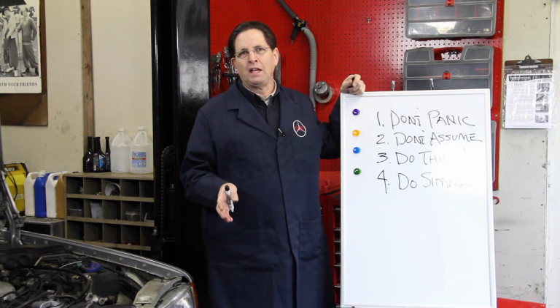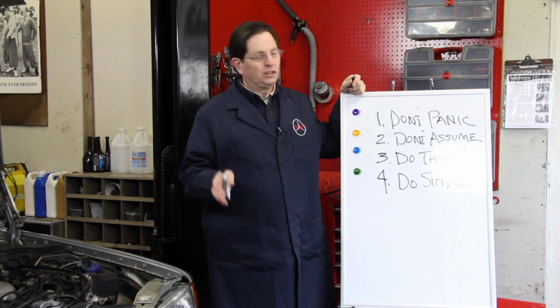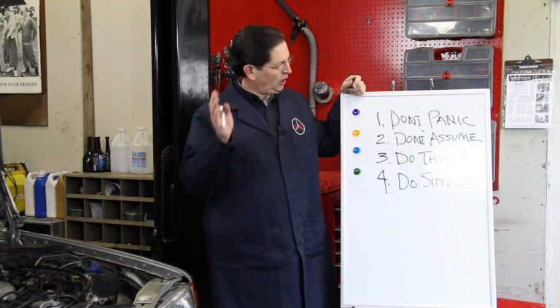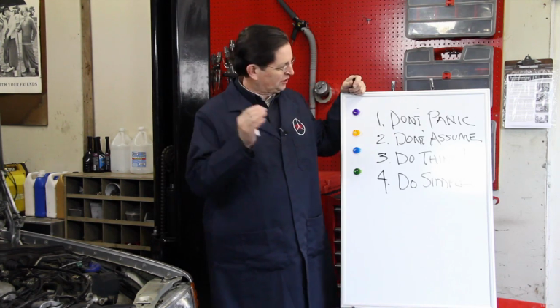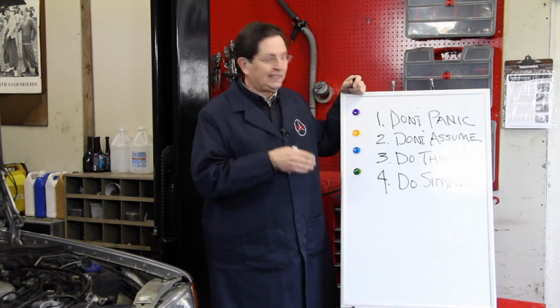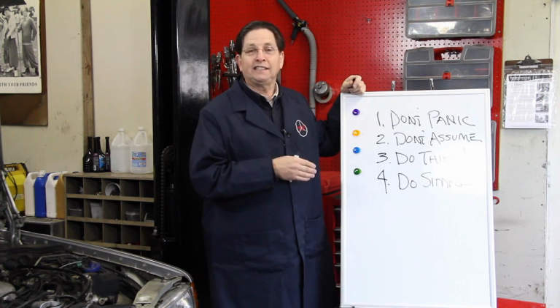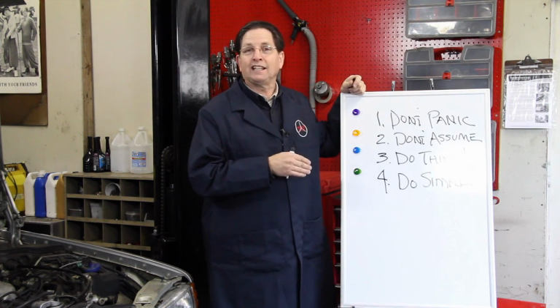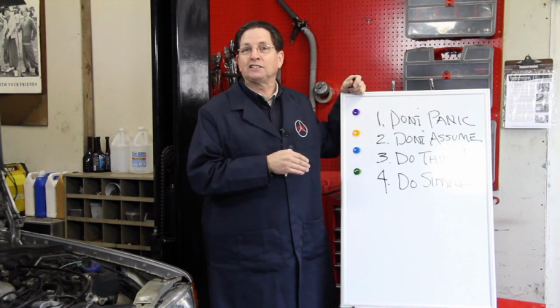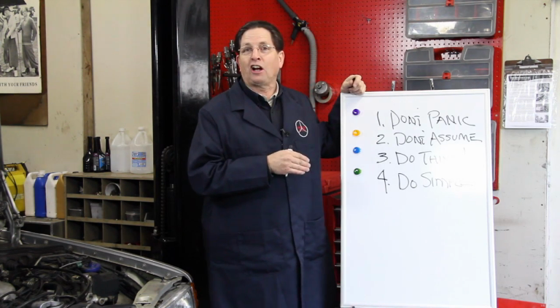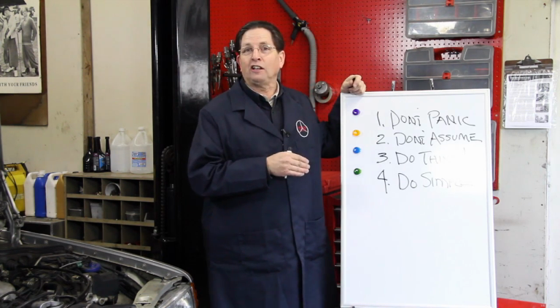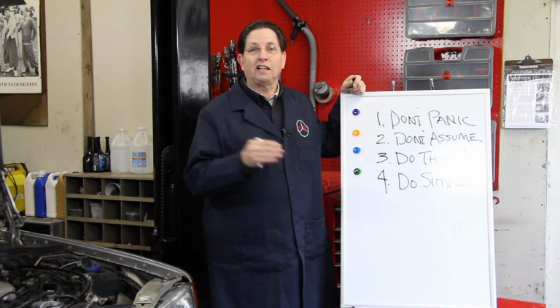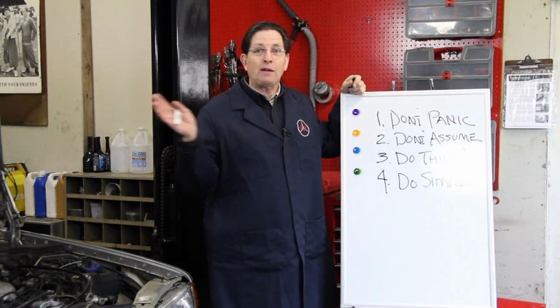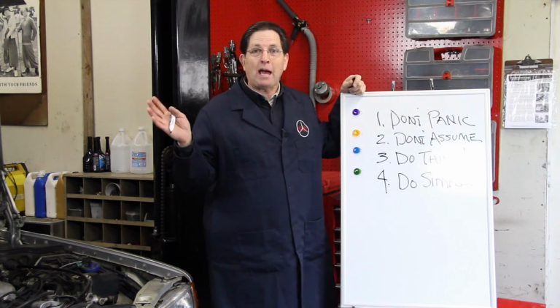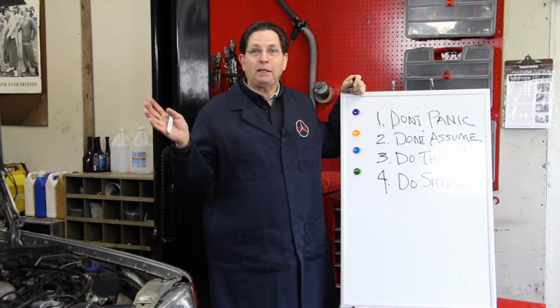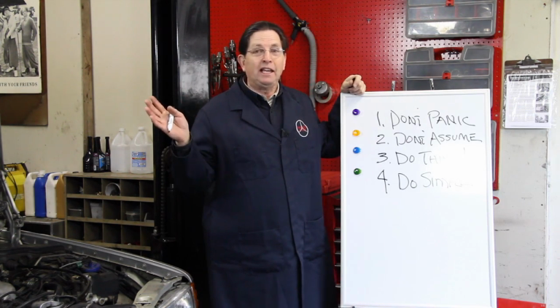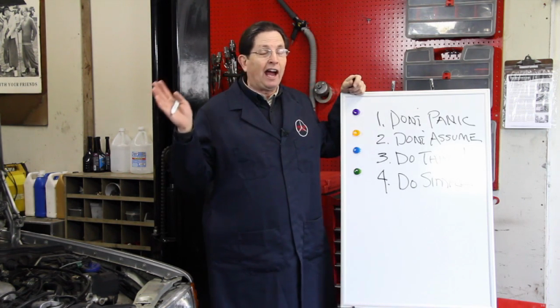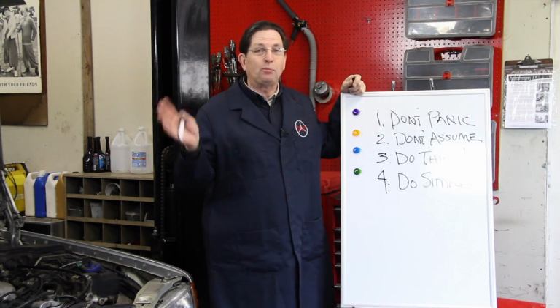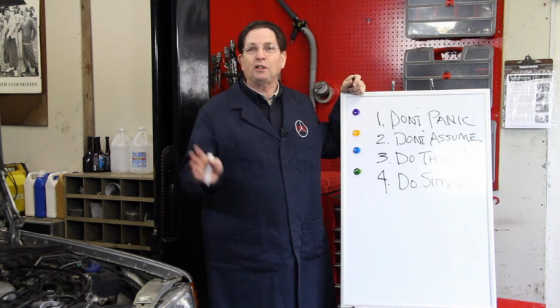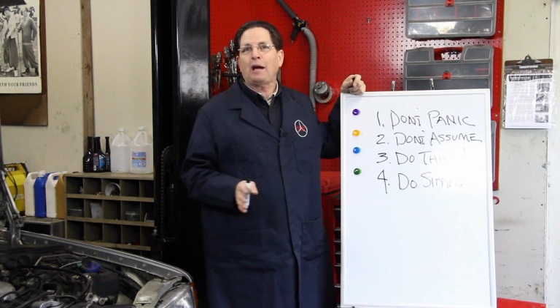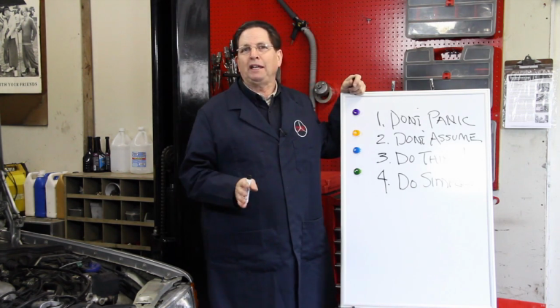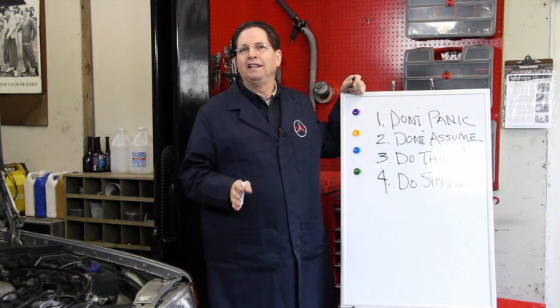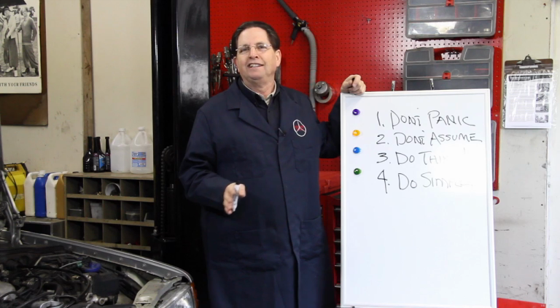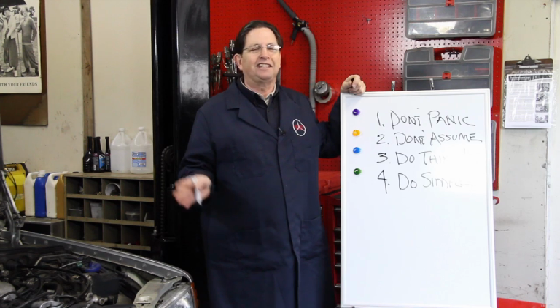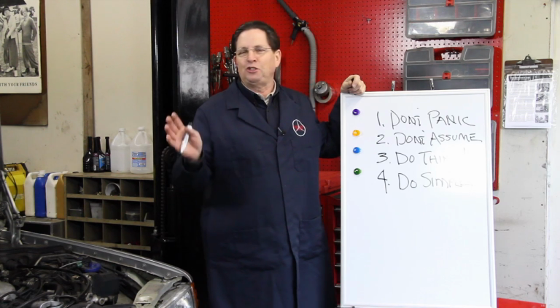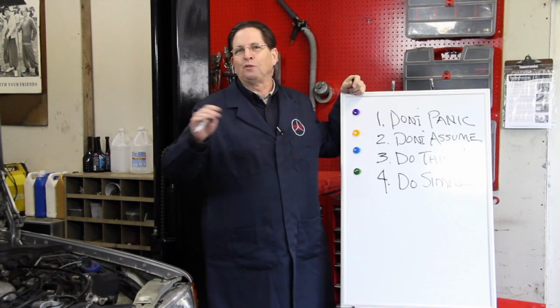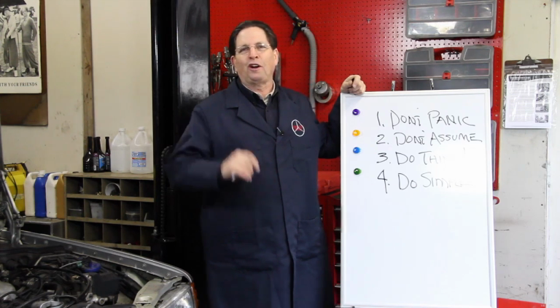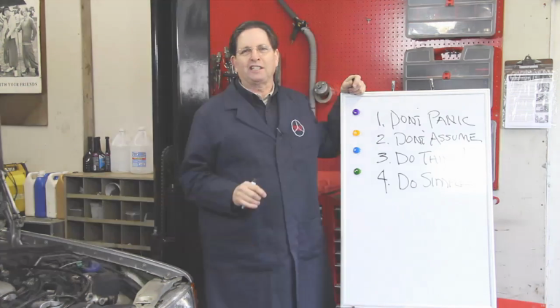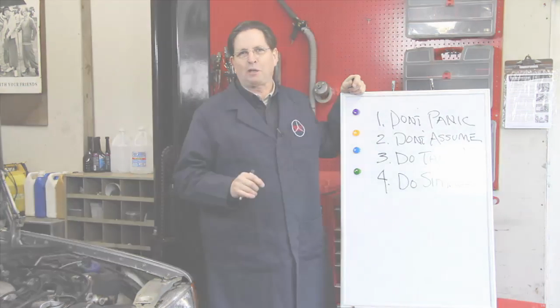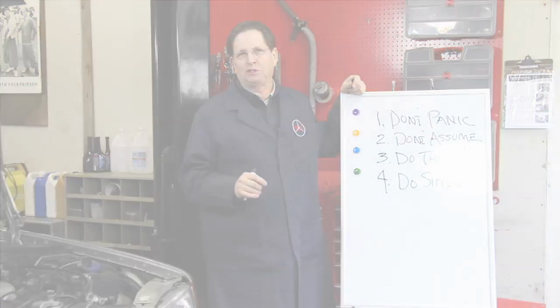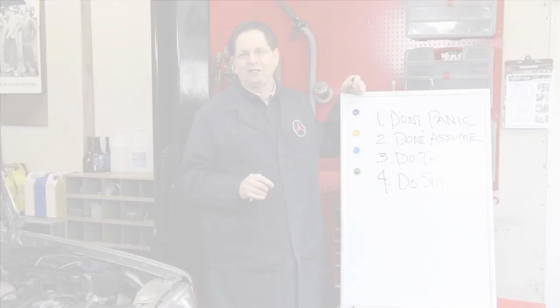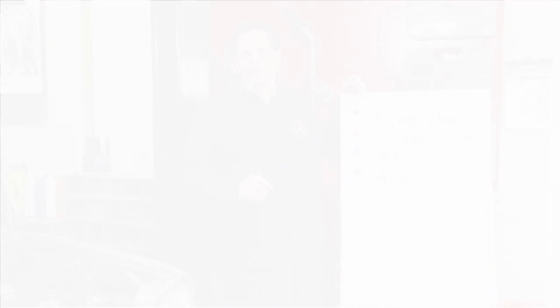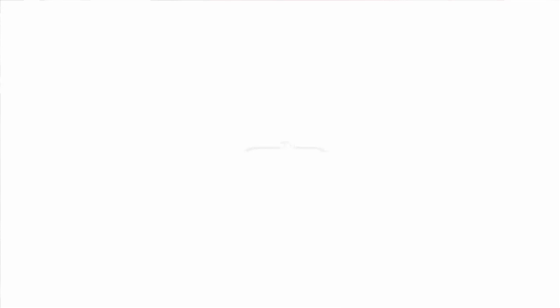So take these lessons to heart. I'm happy, I hope you're happy. Stay tuned for our next troubleshooting video.